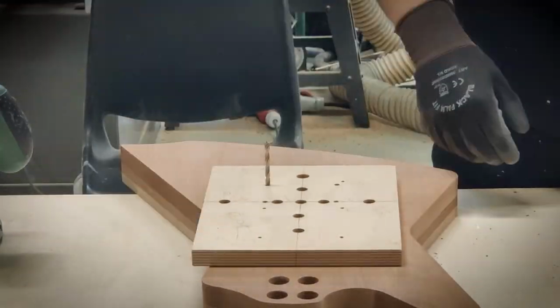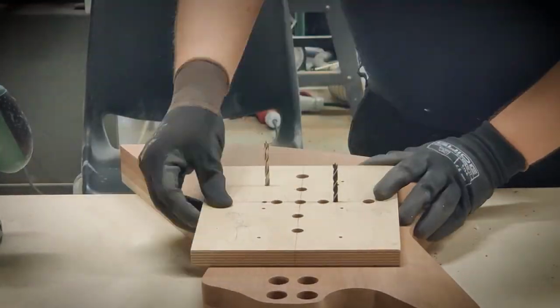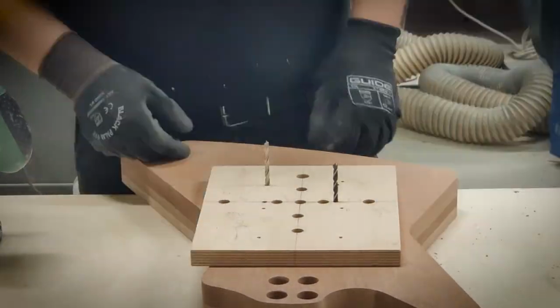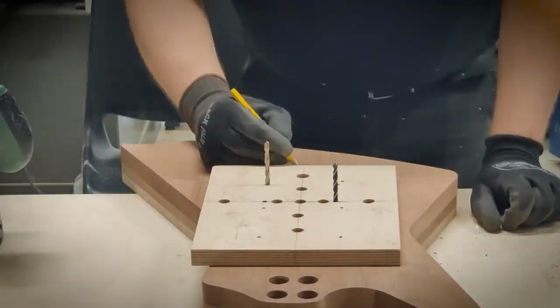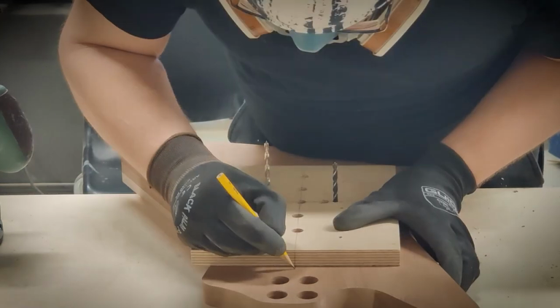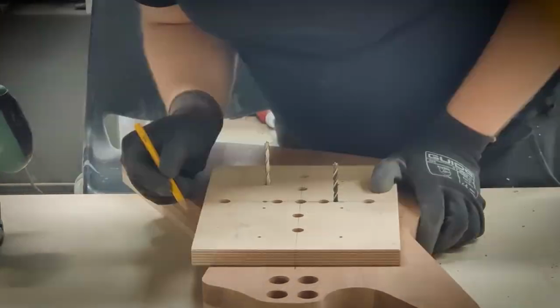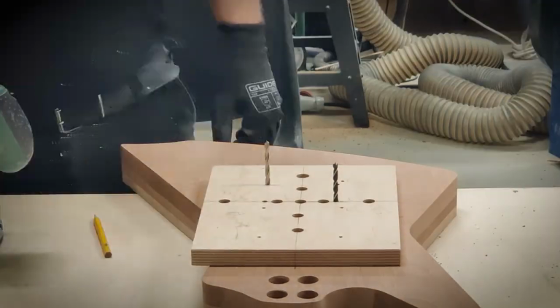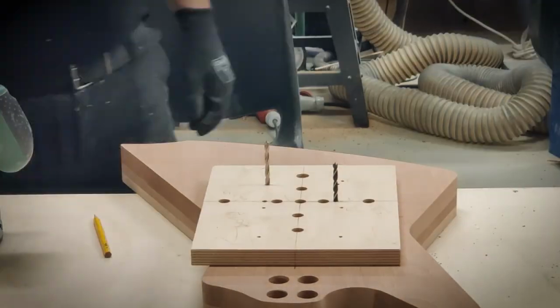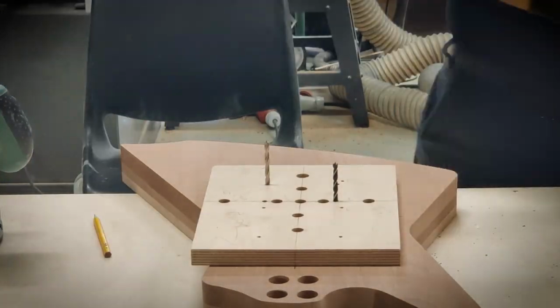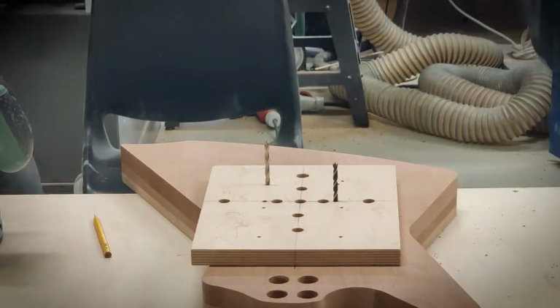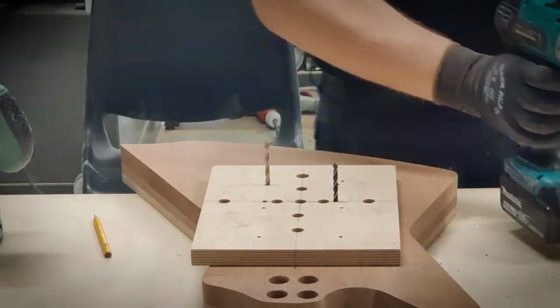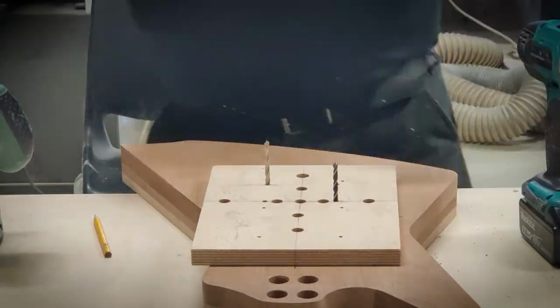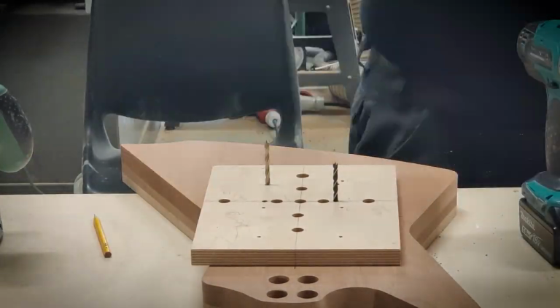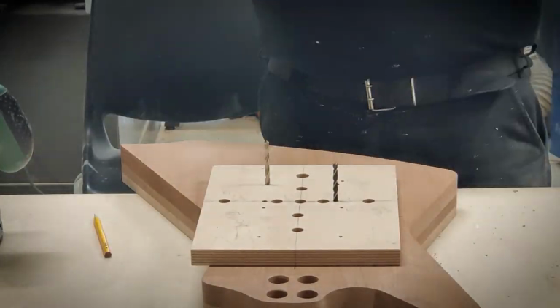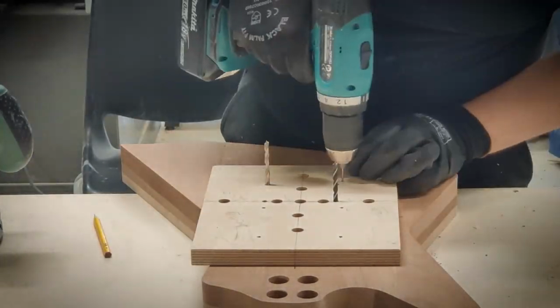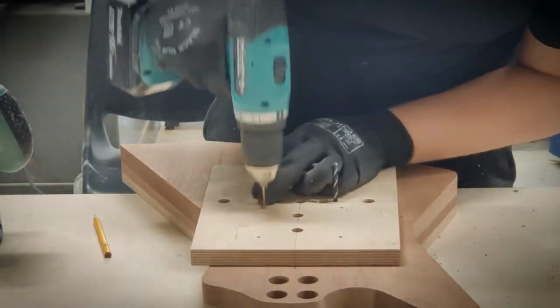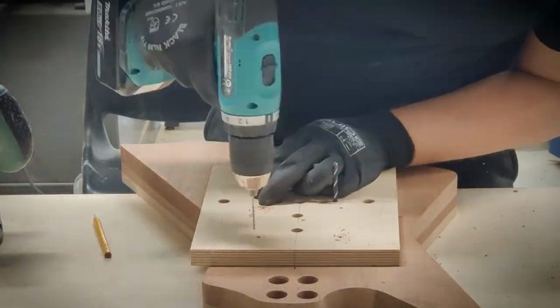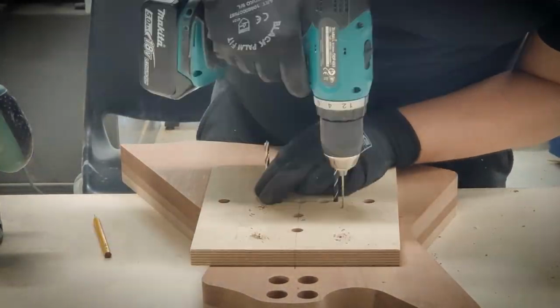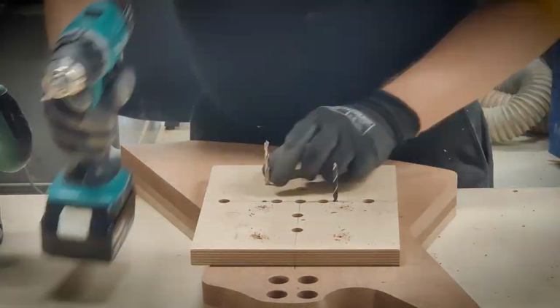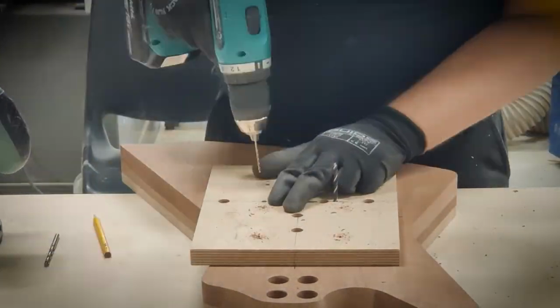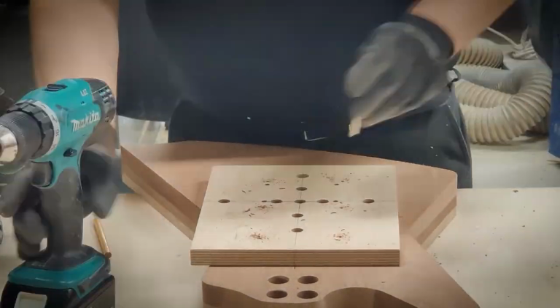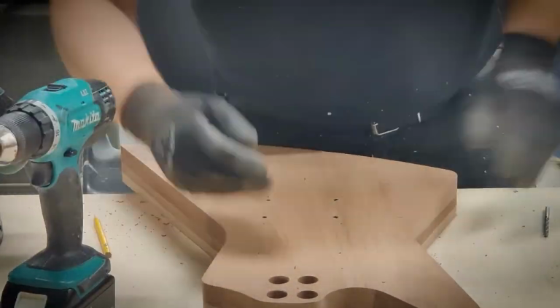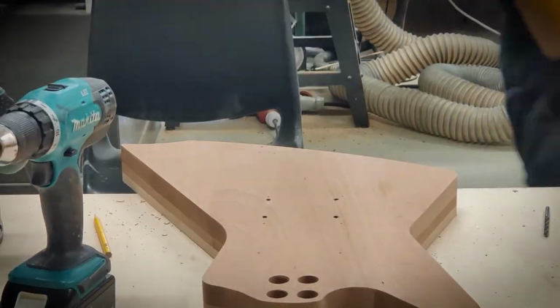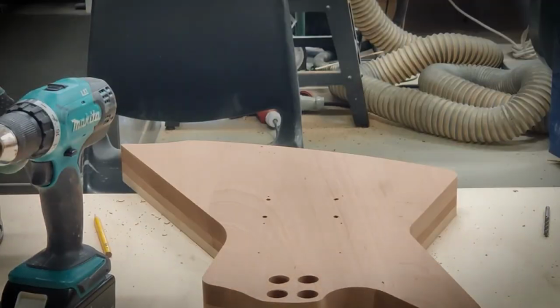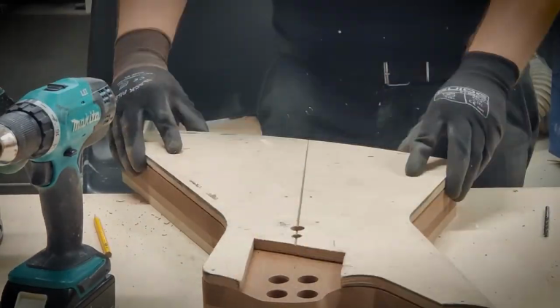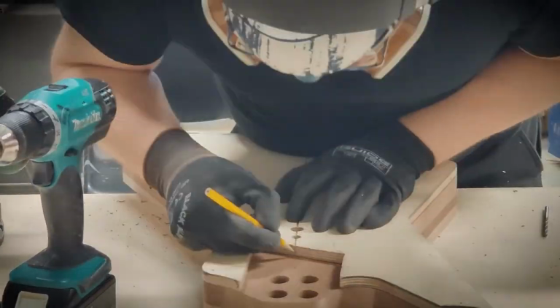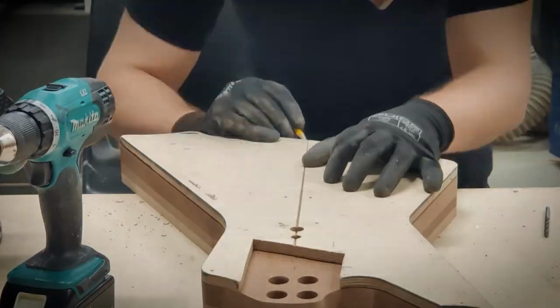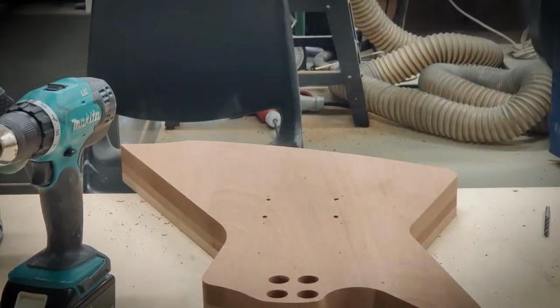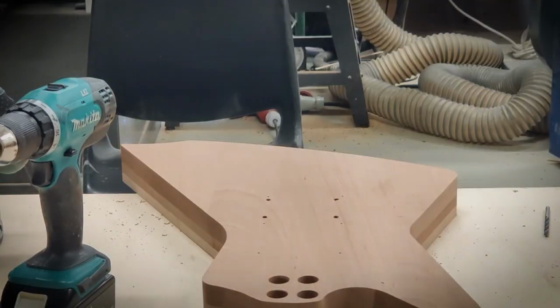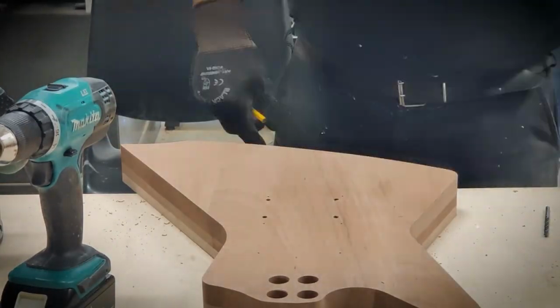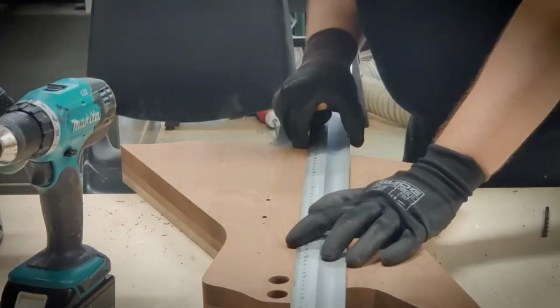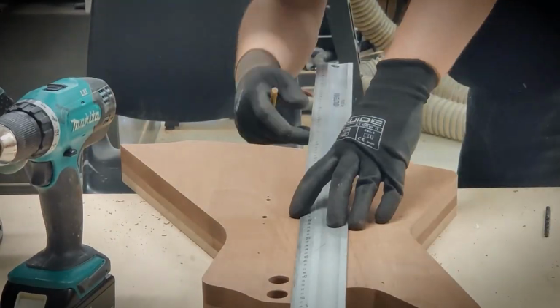I'm marking the centerline to the back of the guitar body before routing everything needed for the Evertoon.